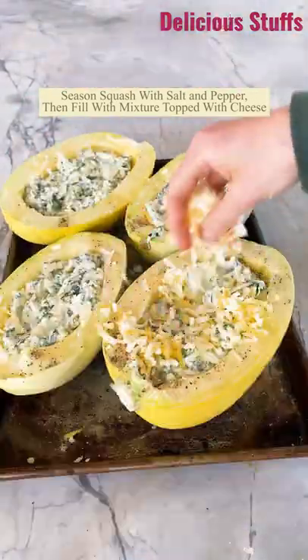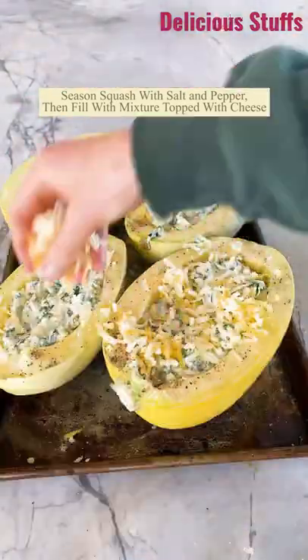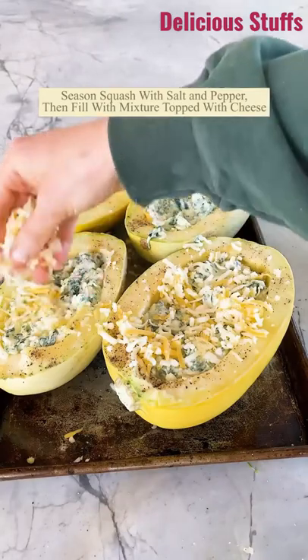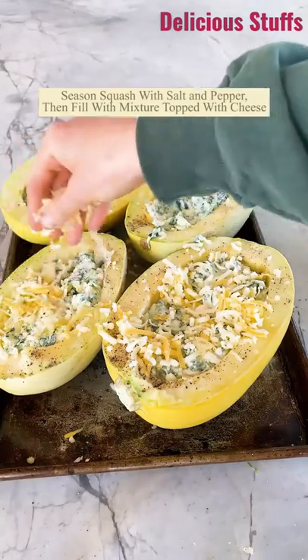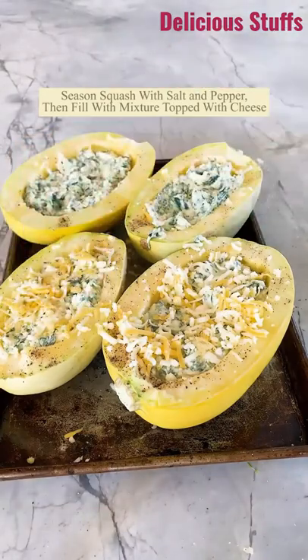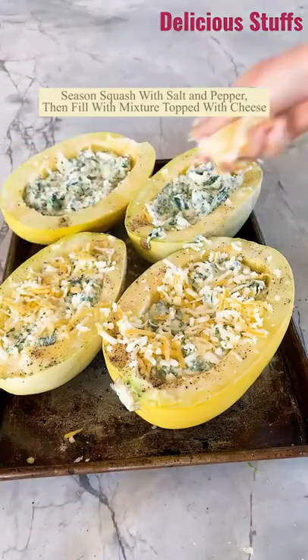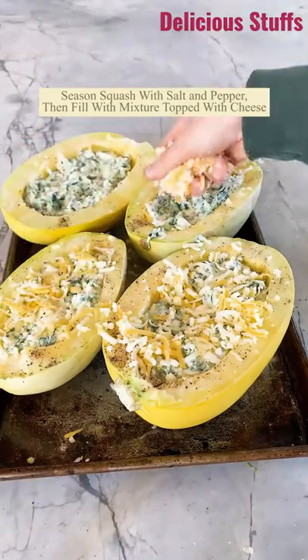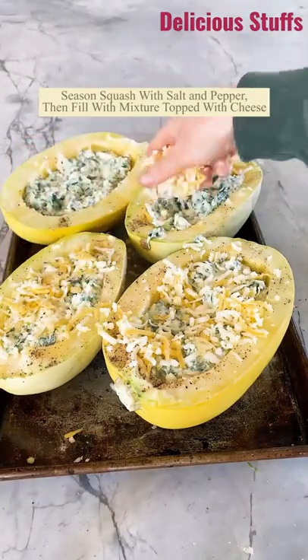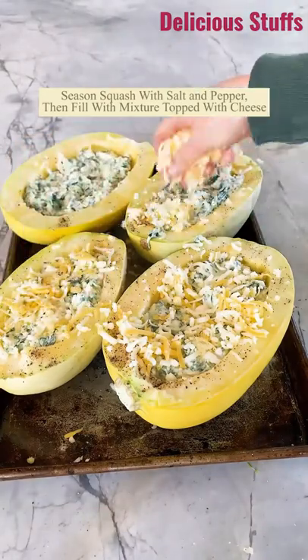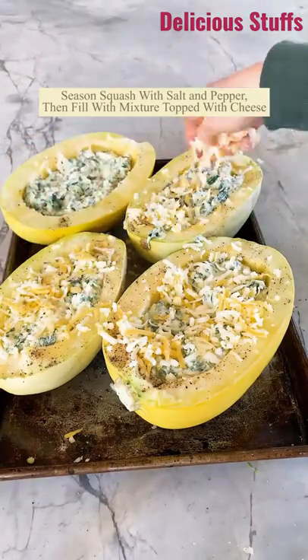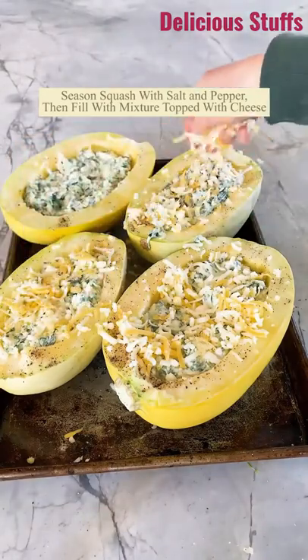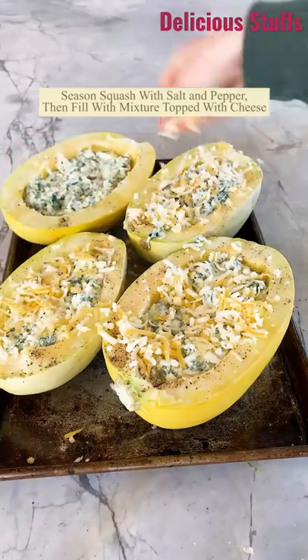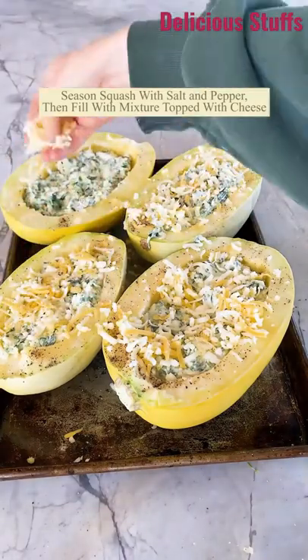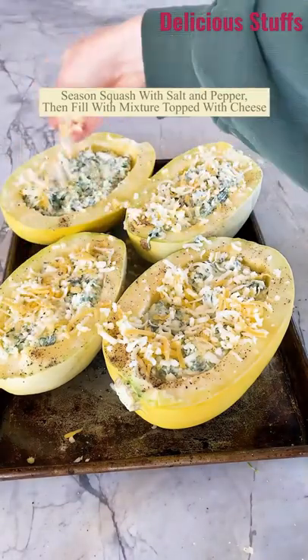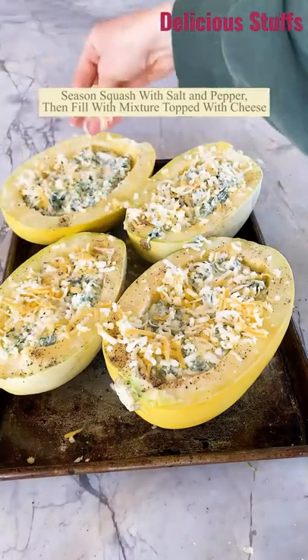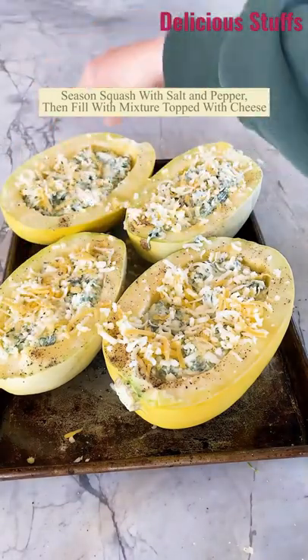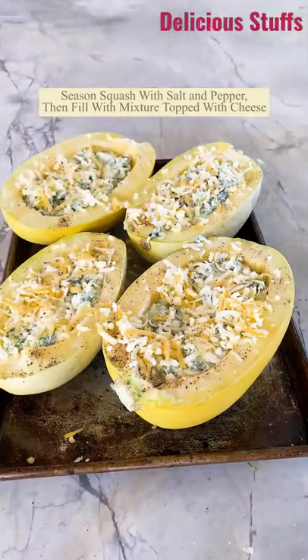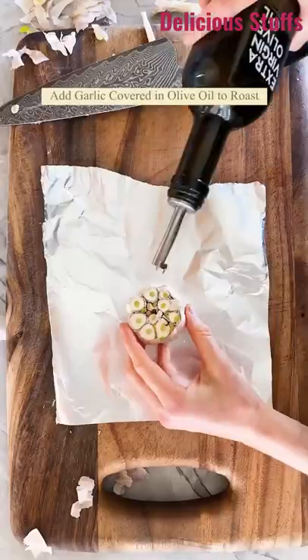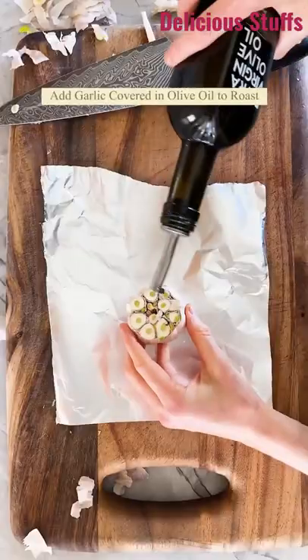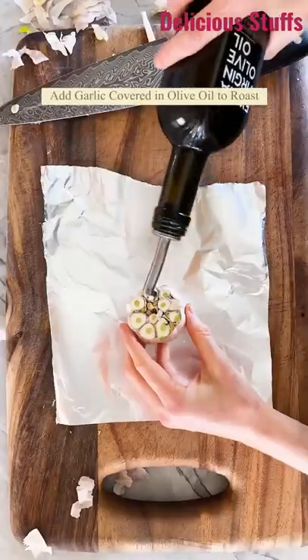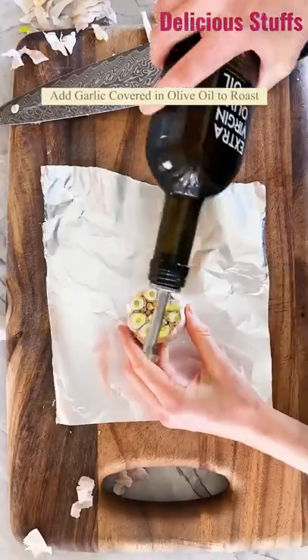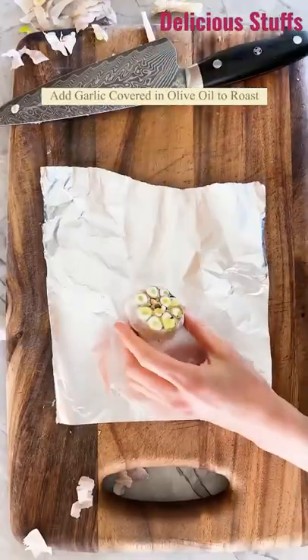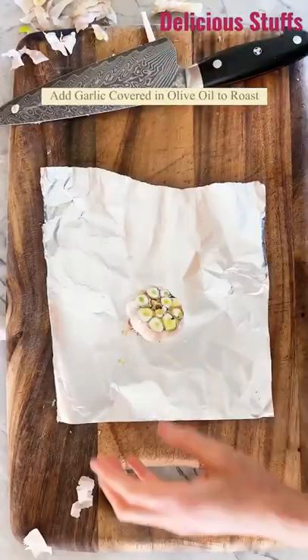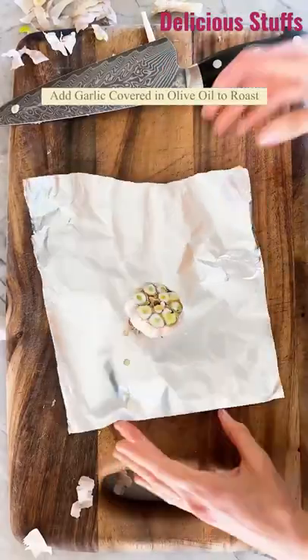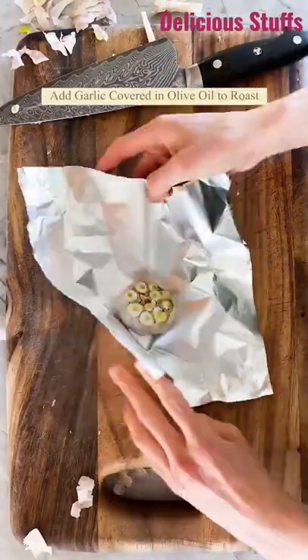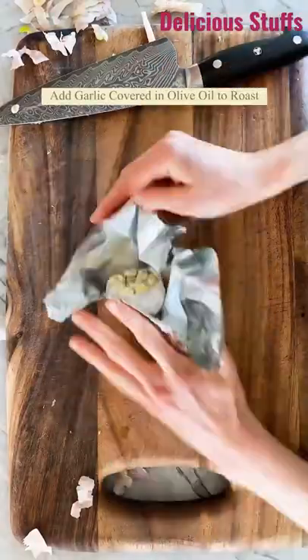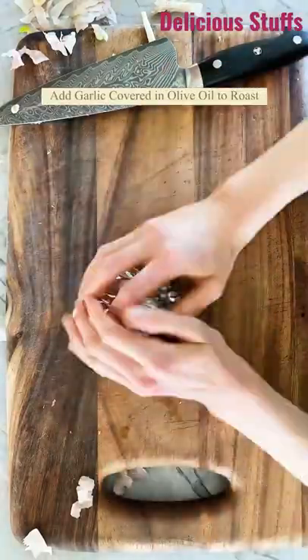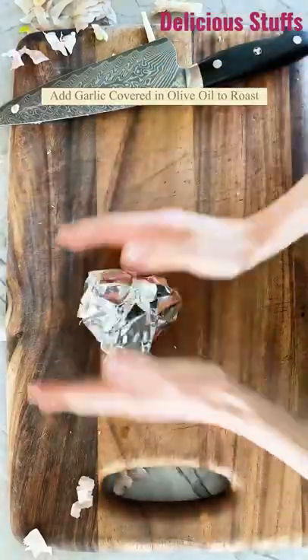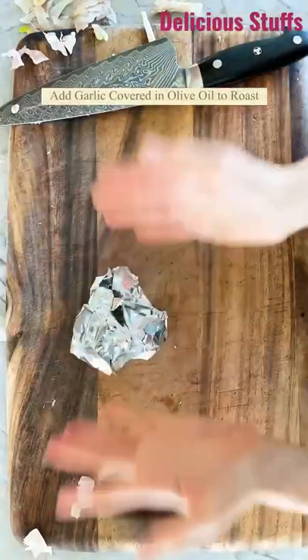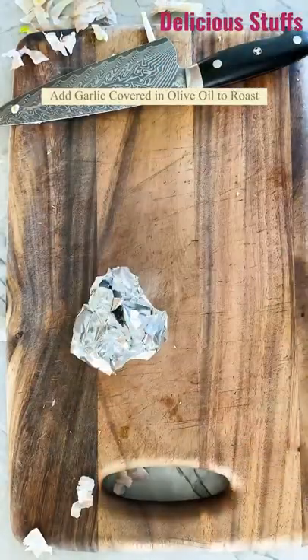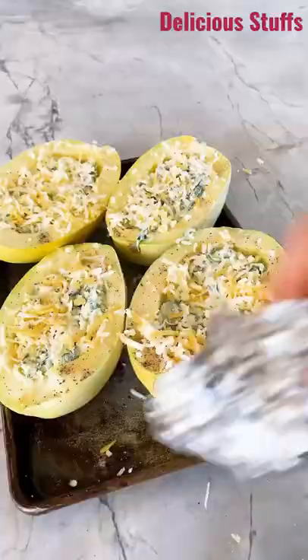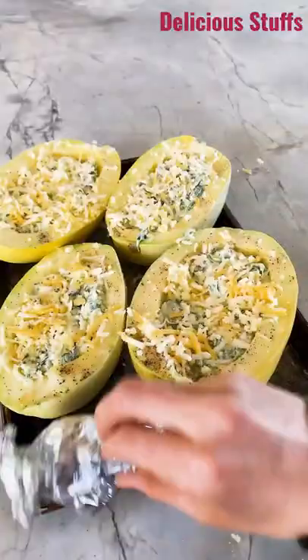Now grab a head of garlic, slice it in half, drizzle it with some olive oil, wrap it in foil, and throw that on the pan.